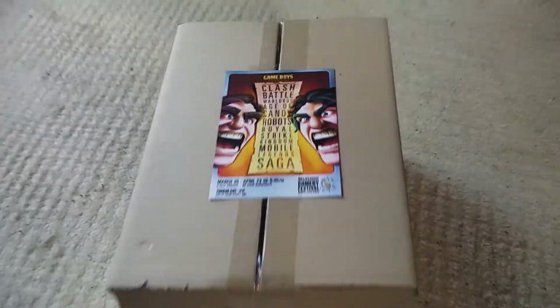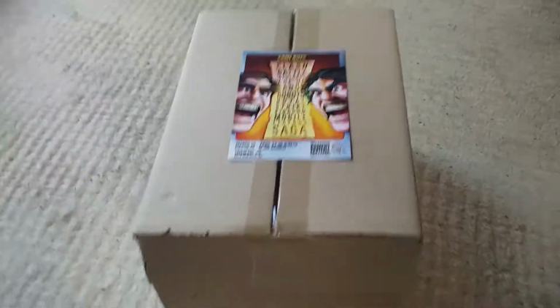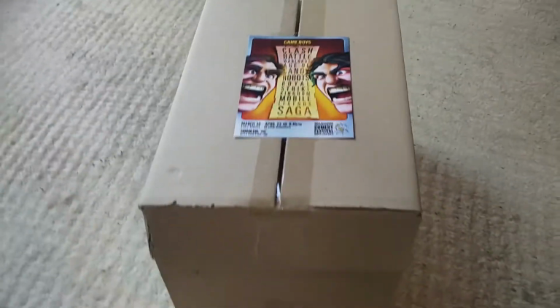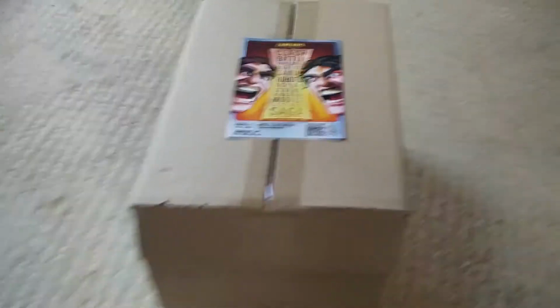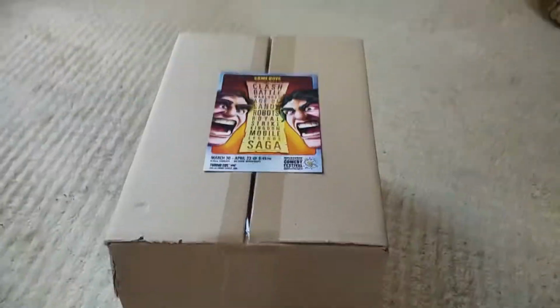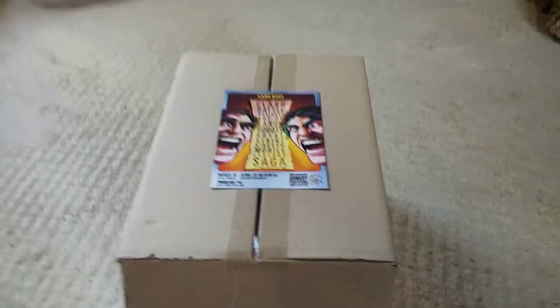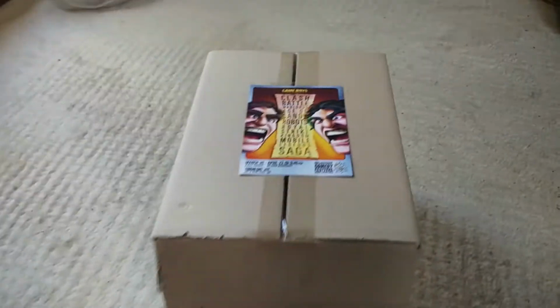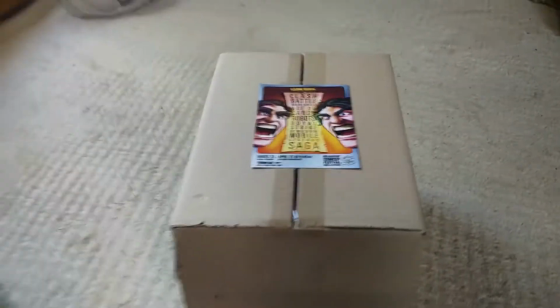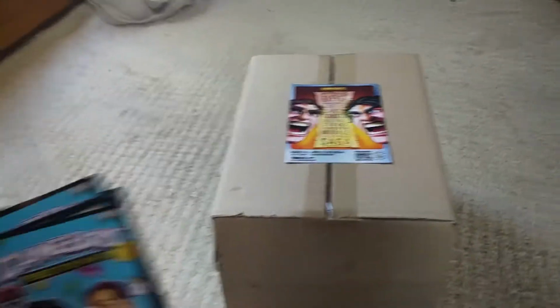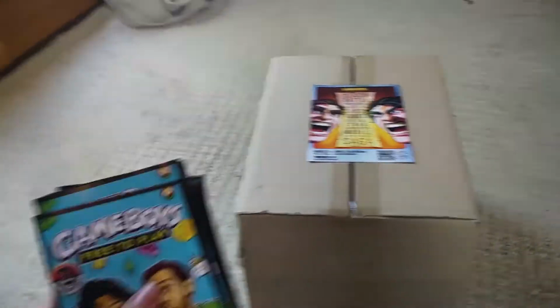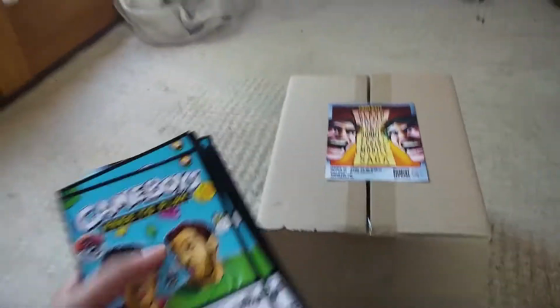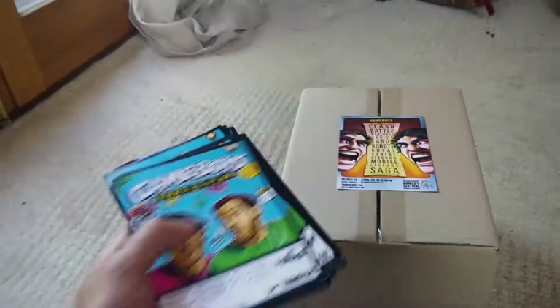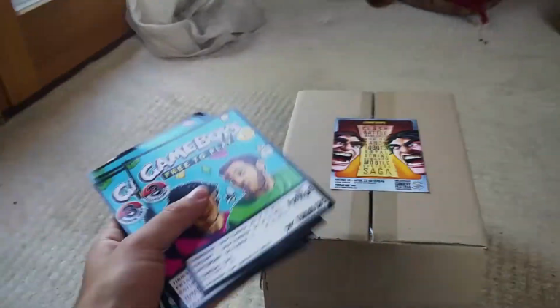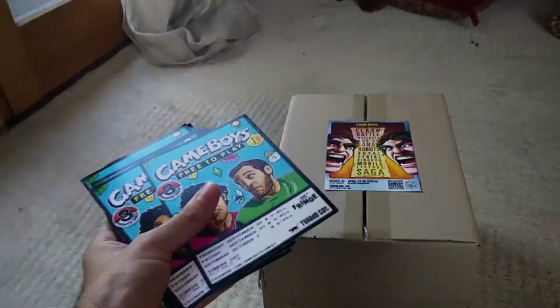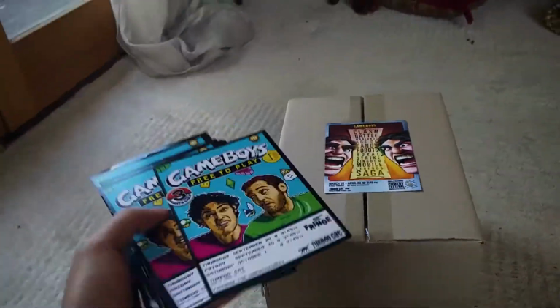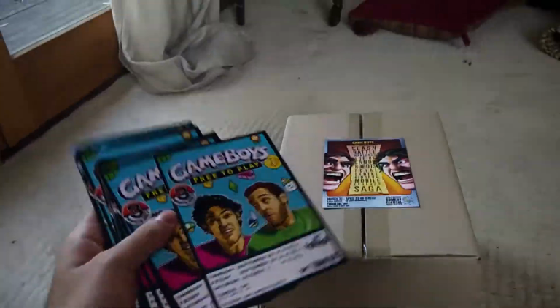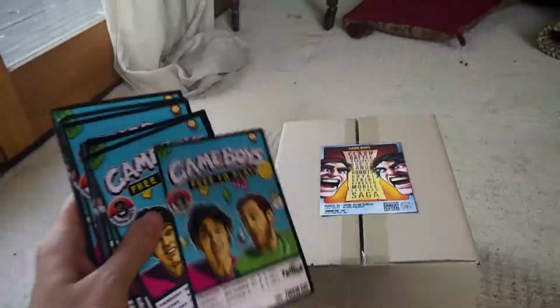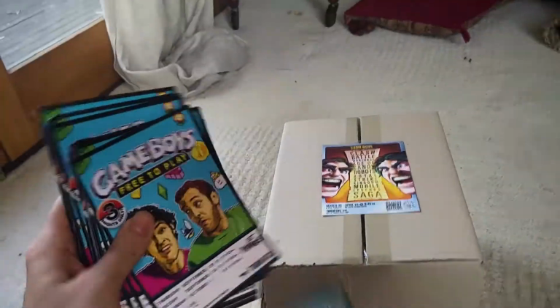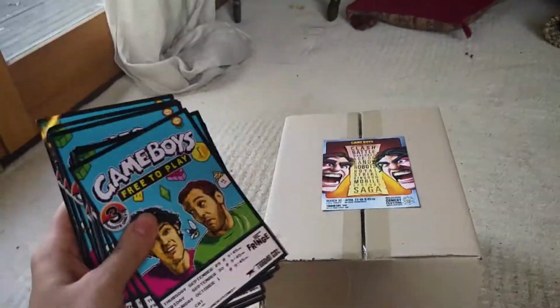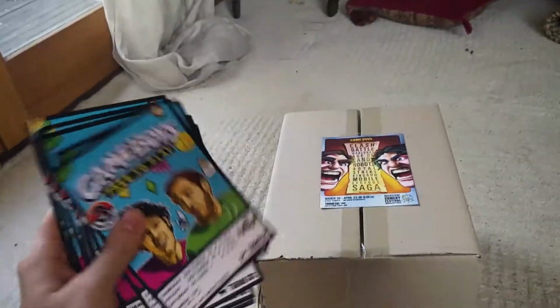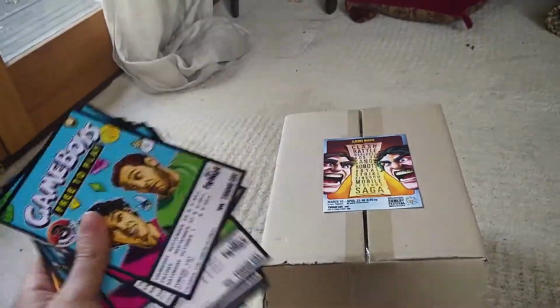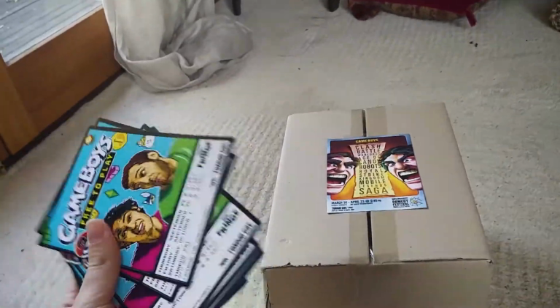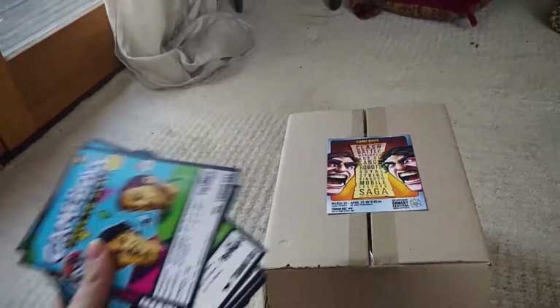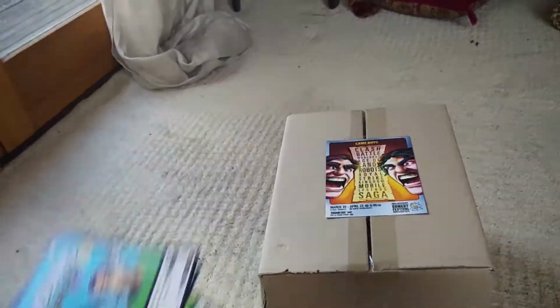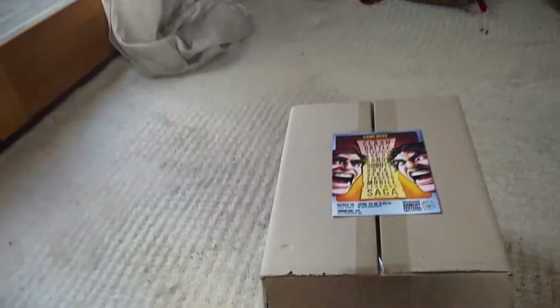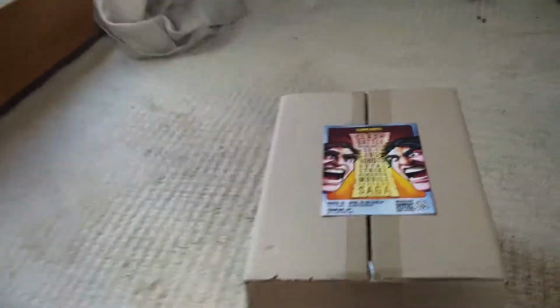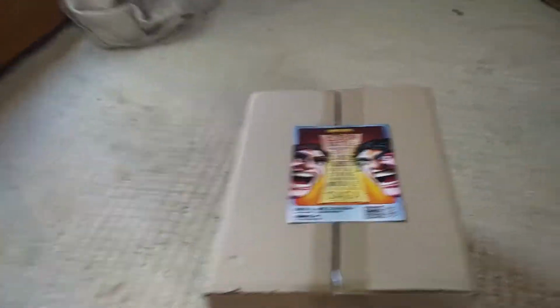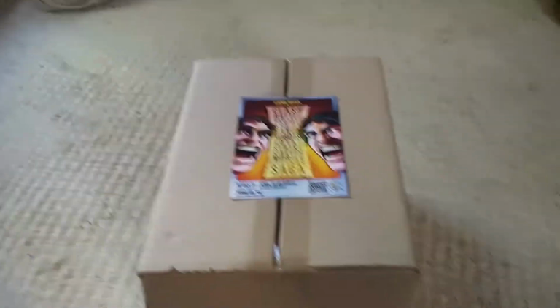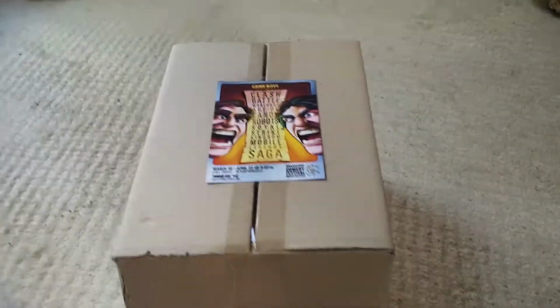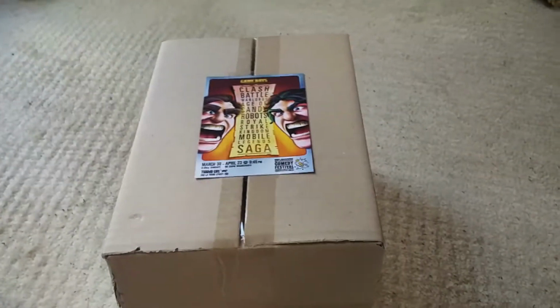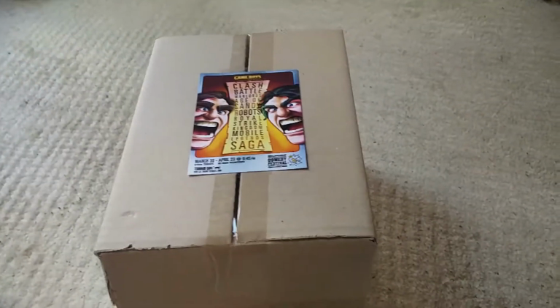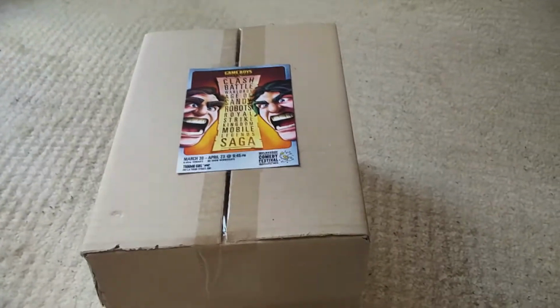Hey guys, it's Joss here. We've got the Game Boys Flyer unboxing.